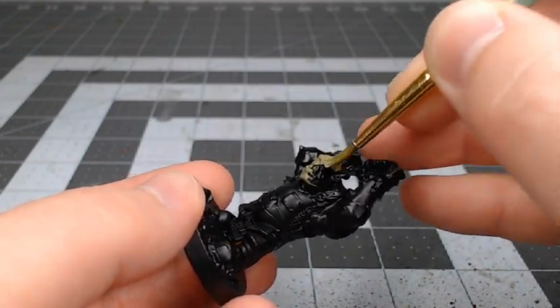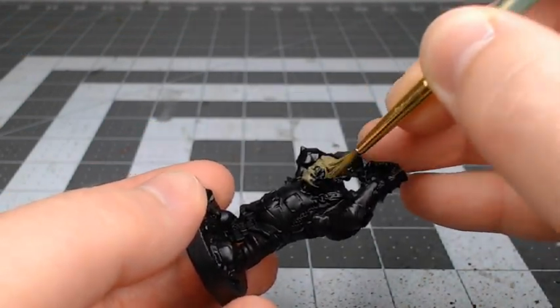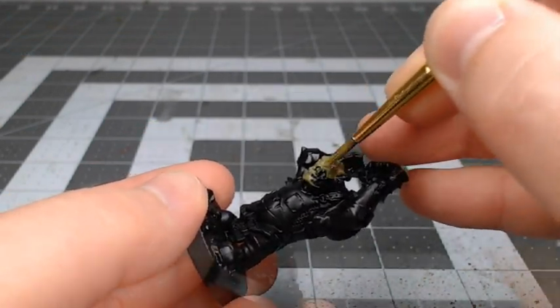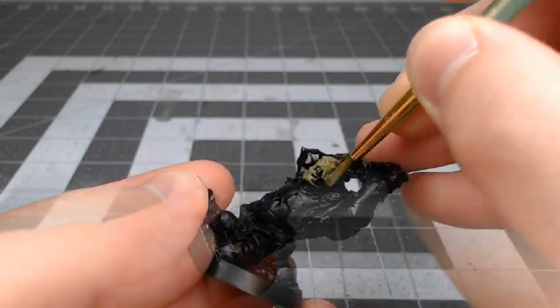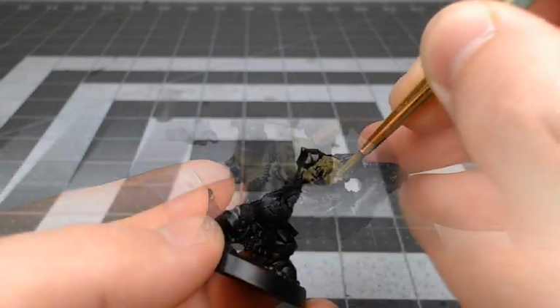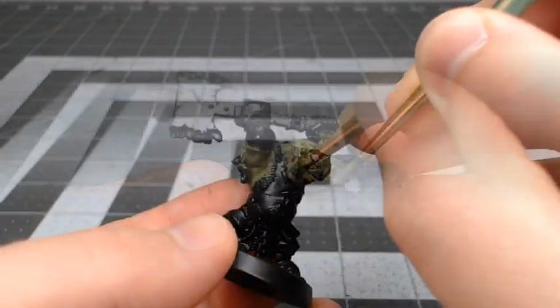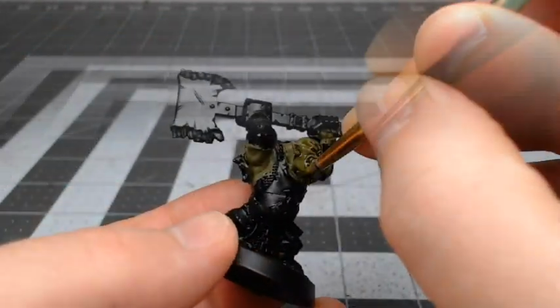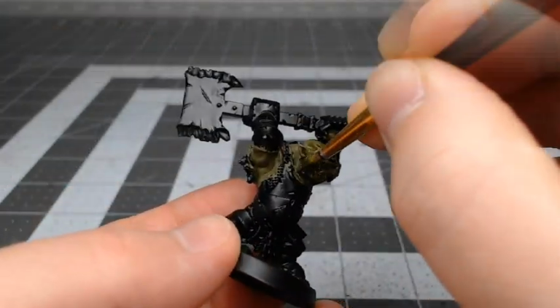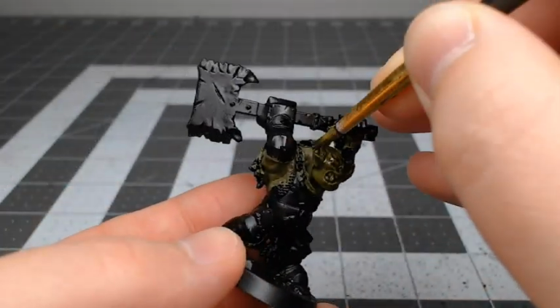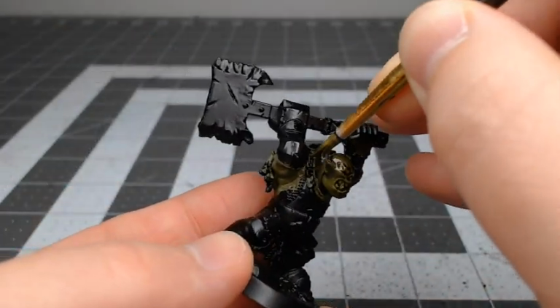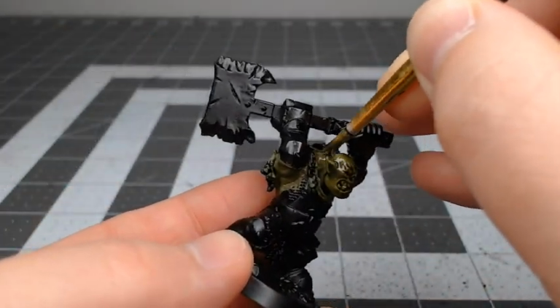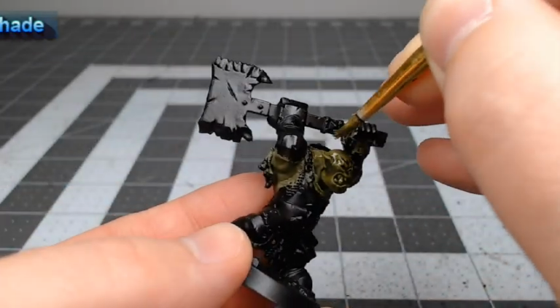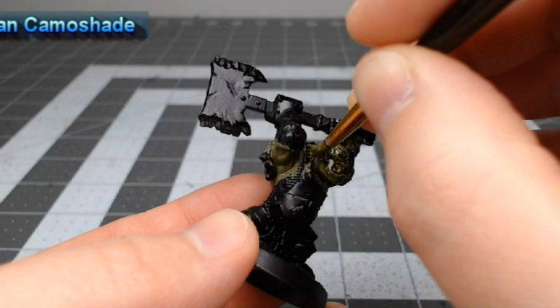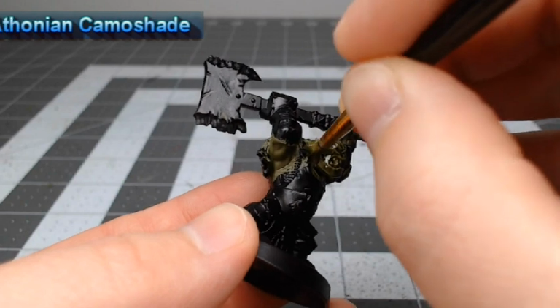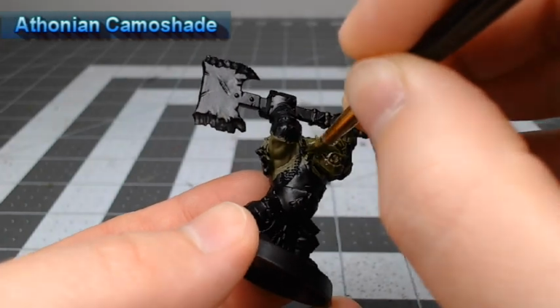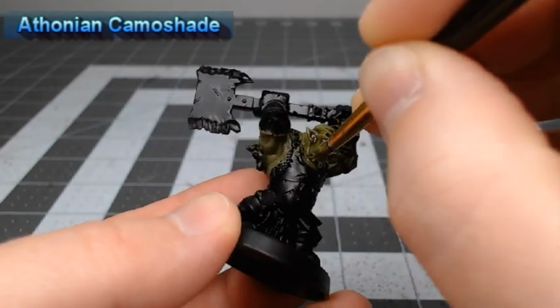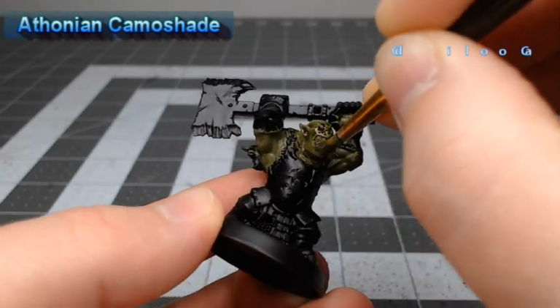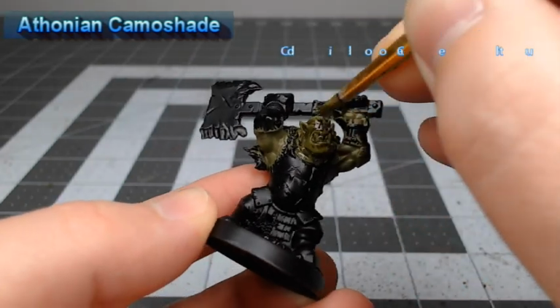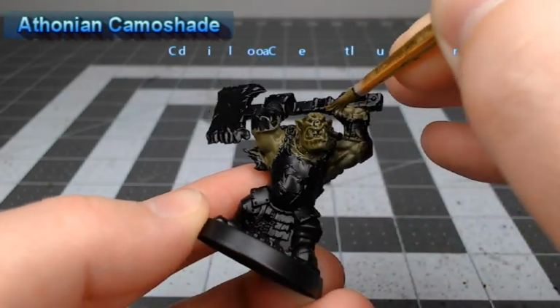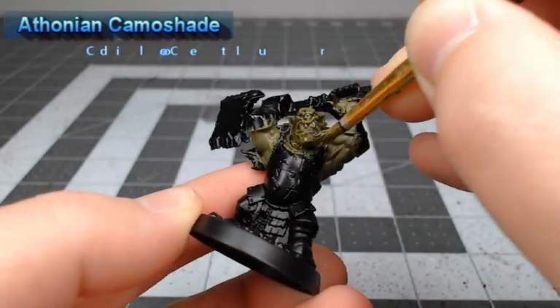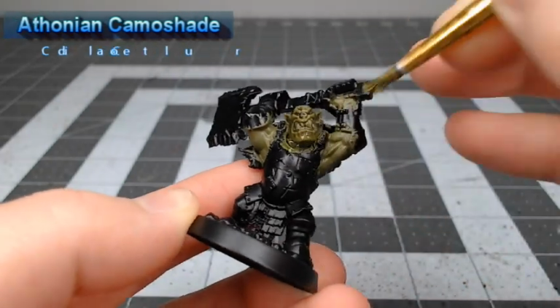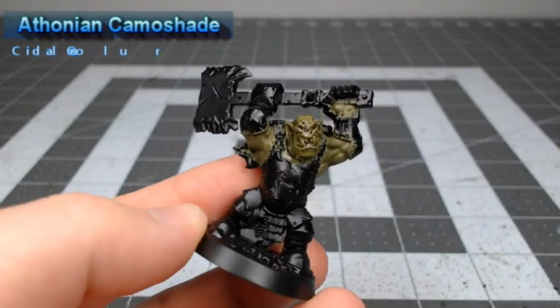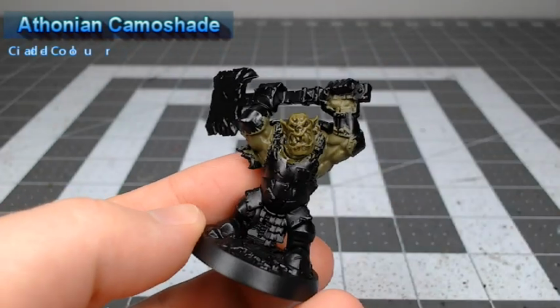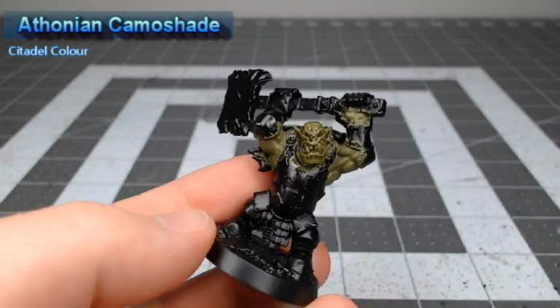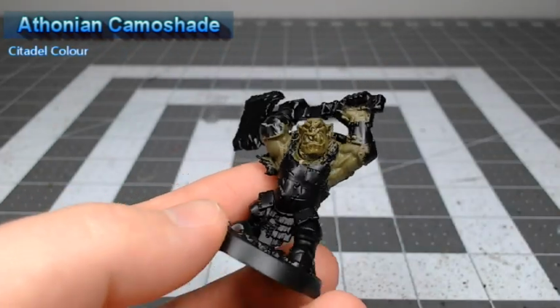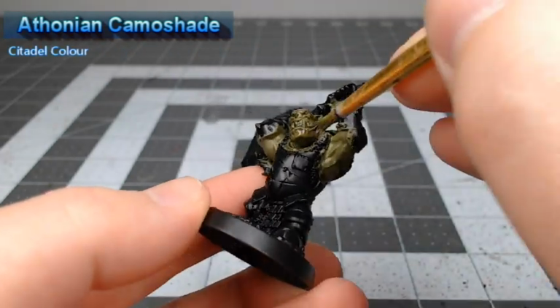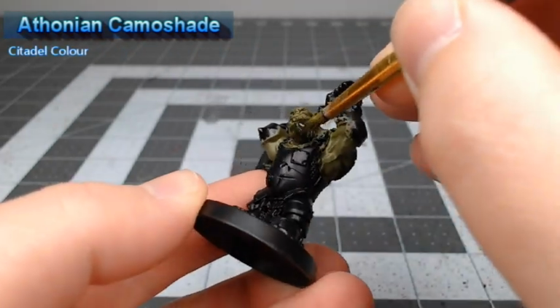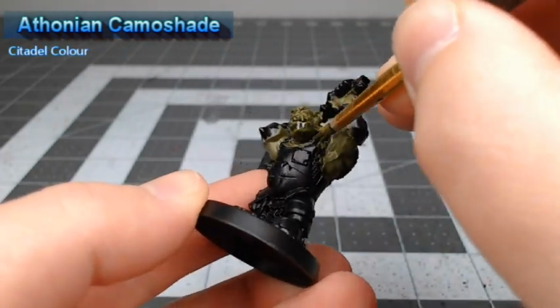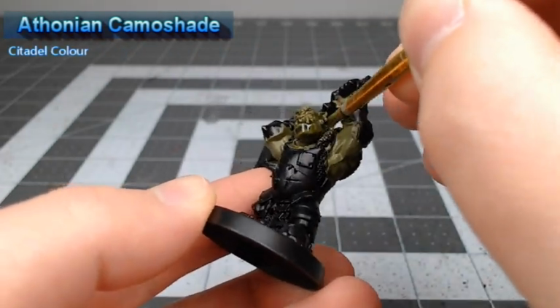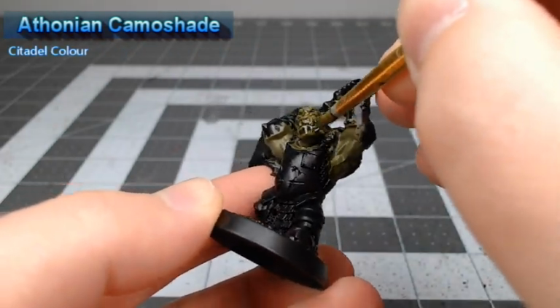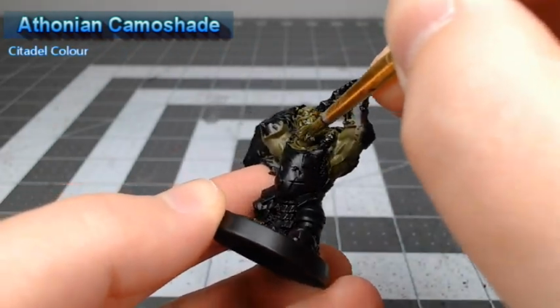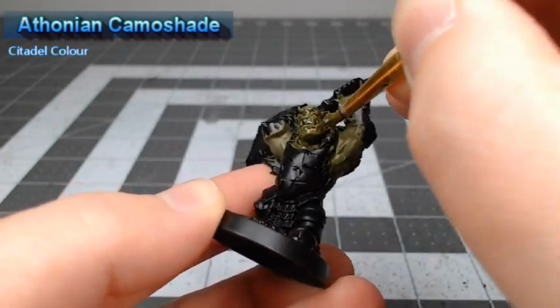Once we're happy with that base coat, we're going to take Athonian Camoshade and do a heavy wash of this over all of the skin.